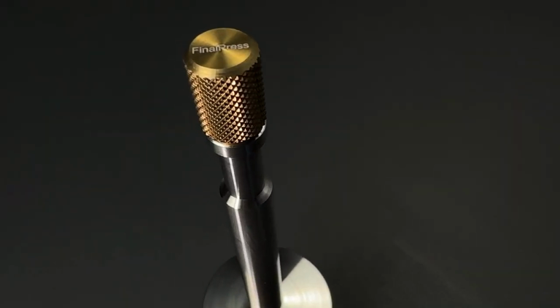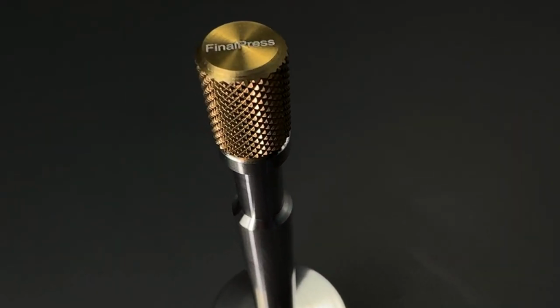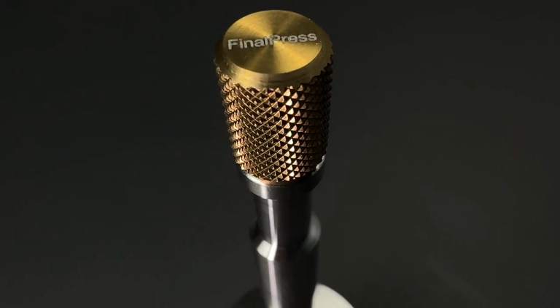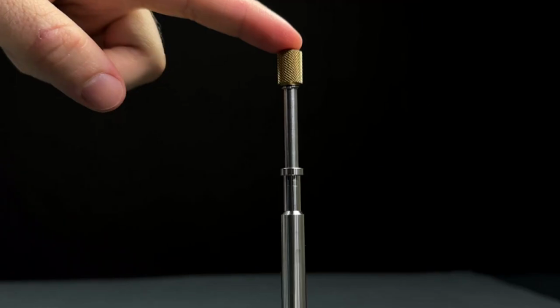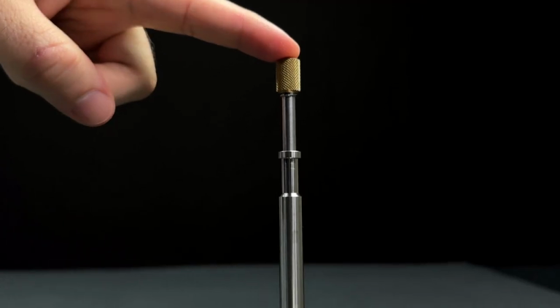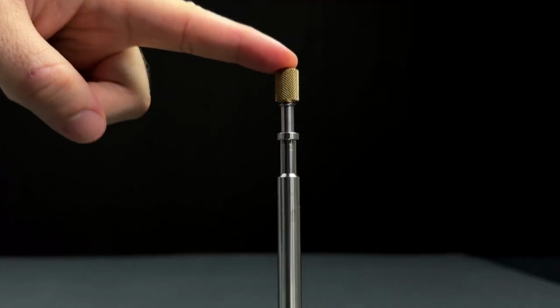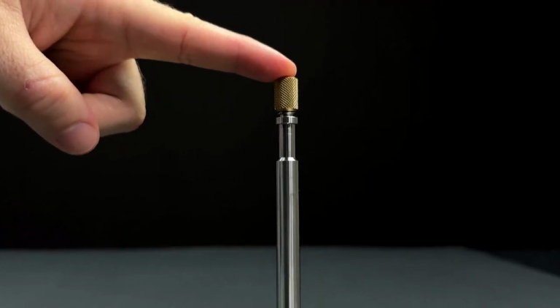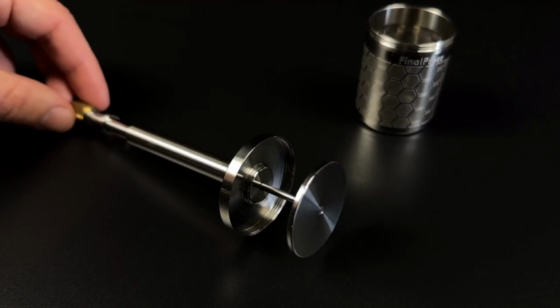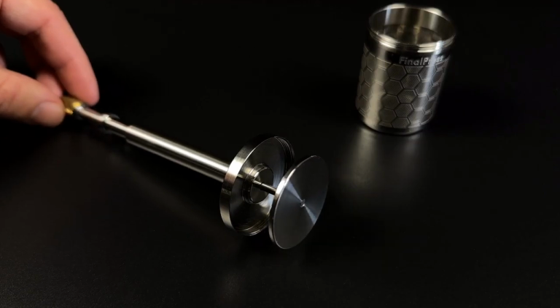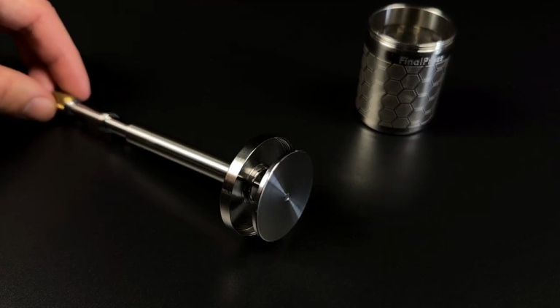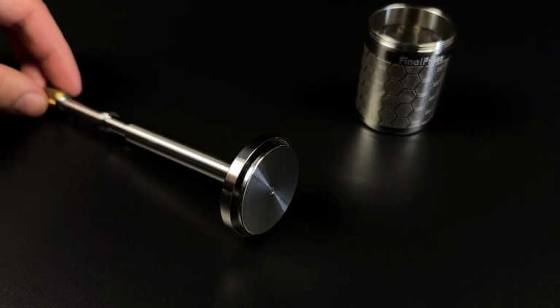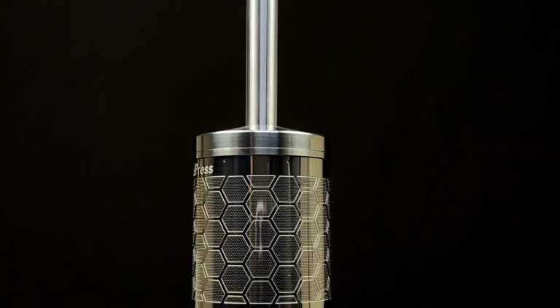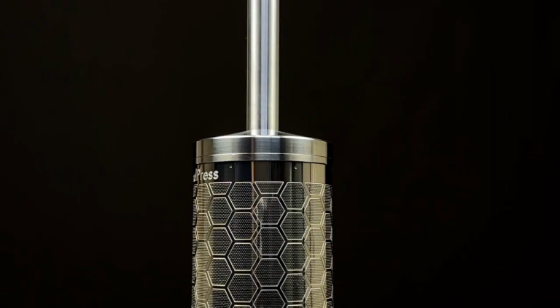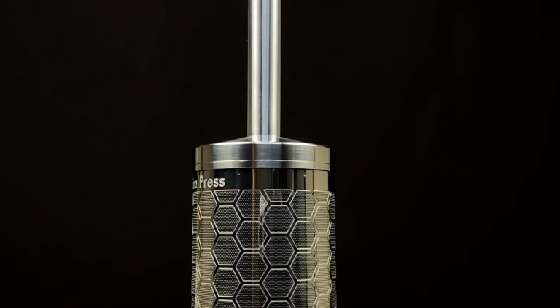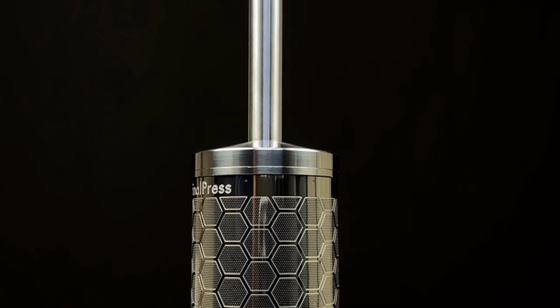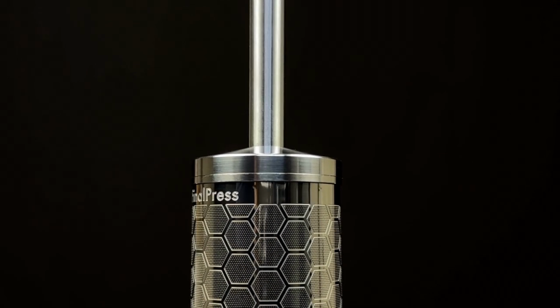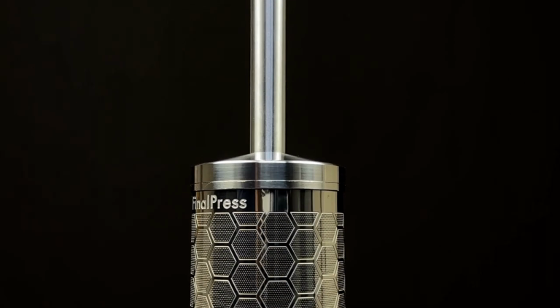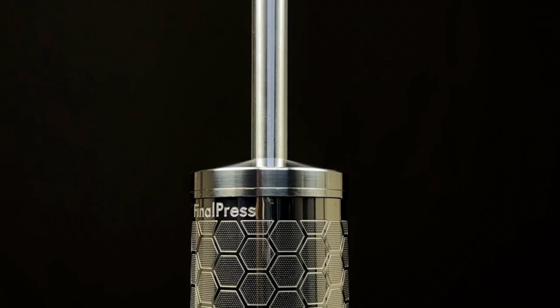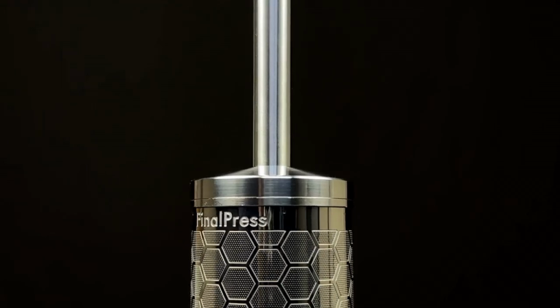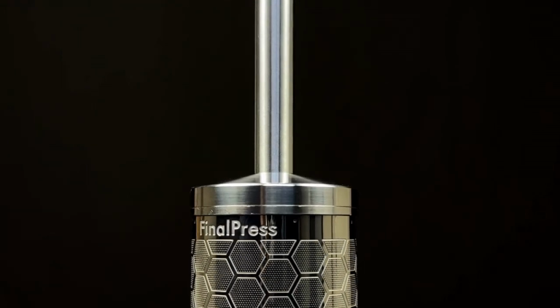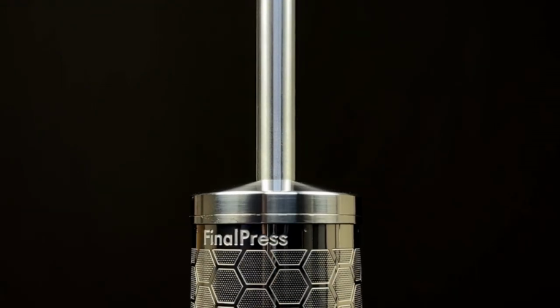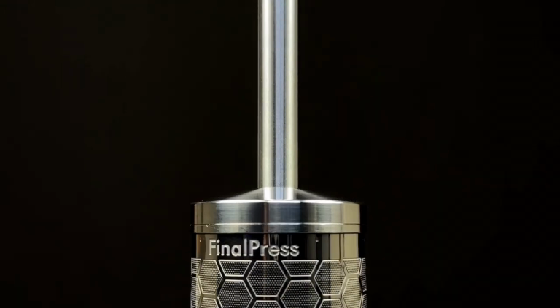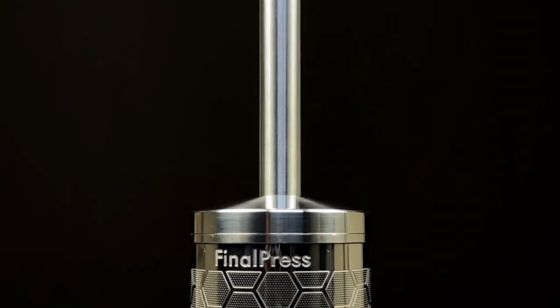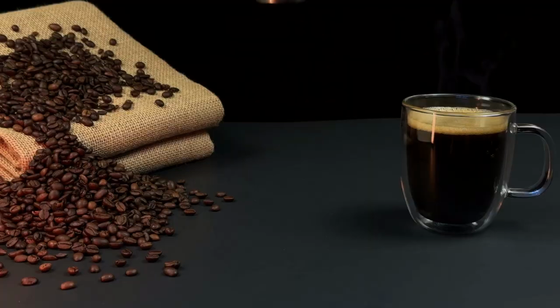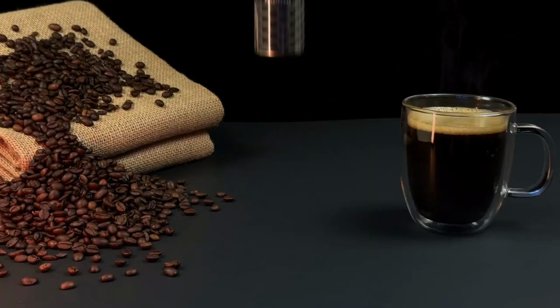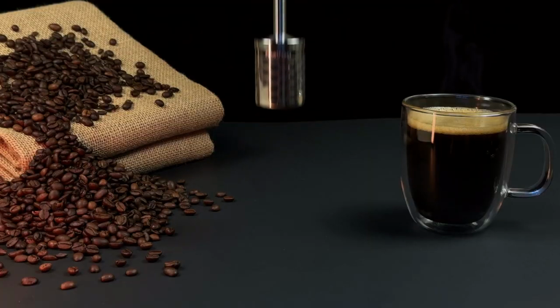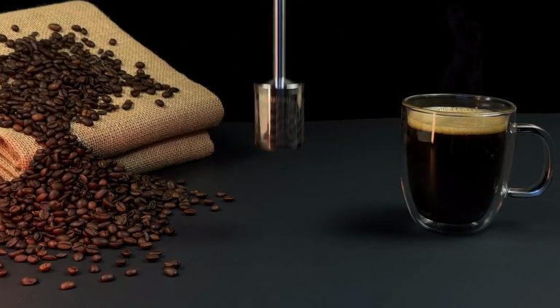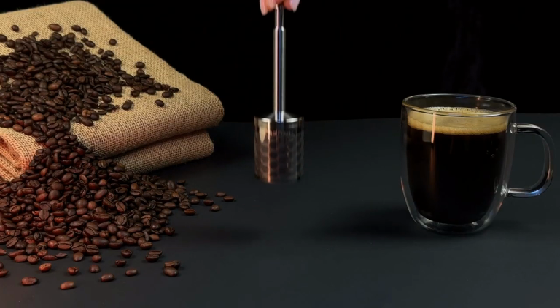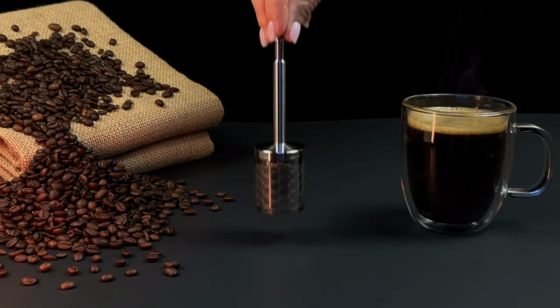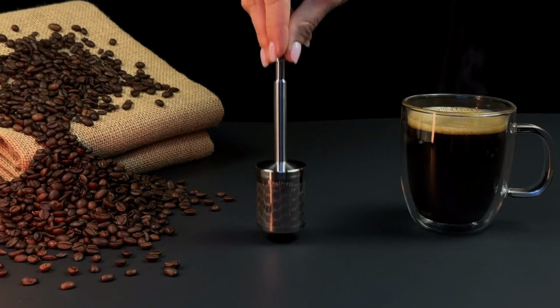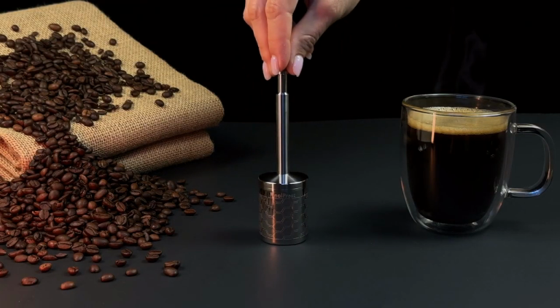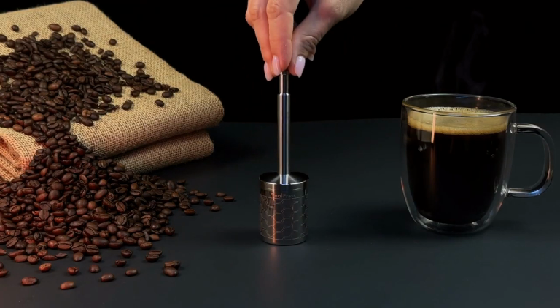Our patent-pending spring plunger mechanism lets you control the density of your coffee and unlocks hidden flavors.